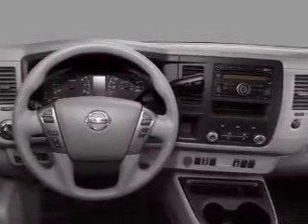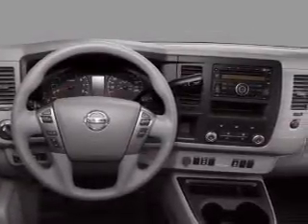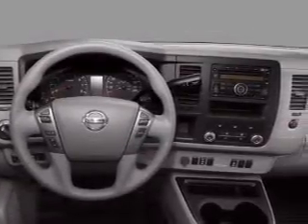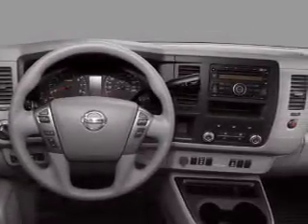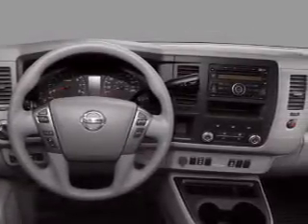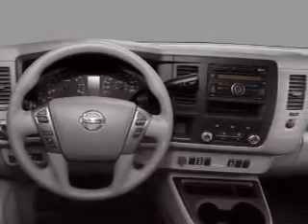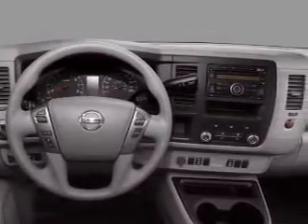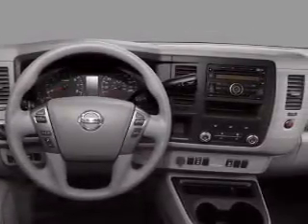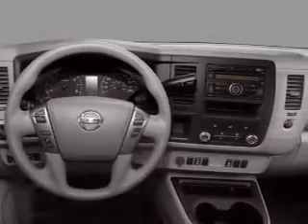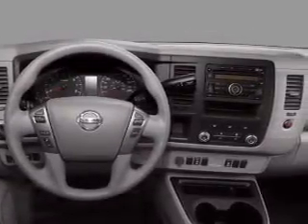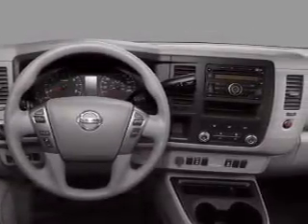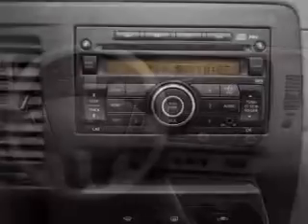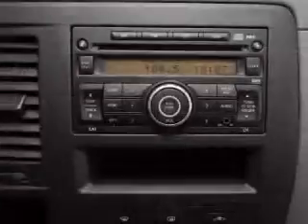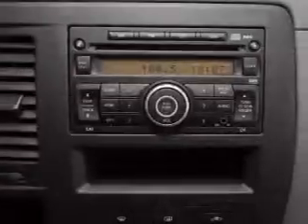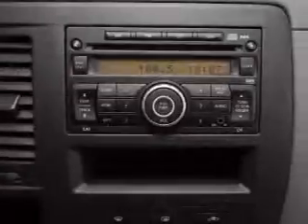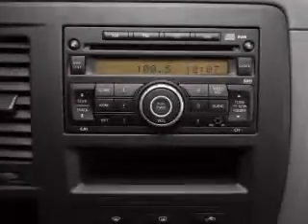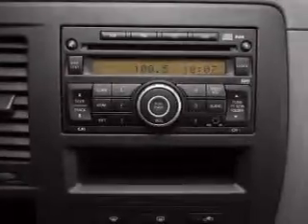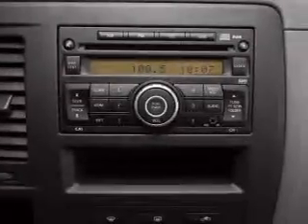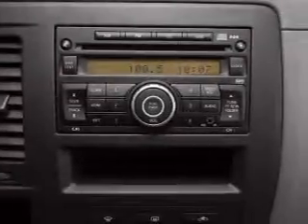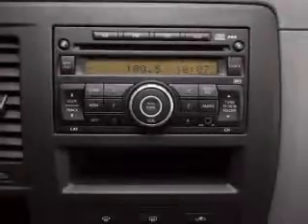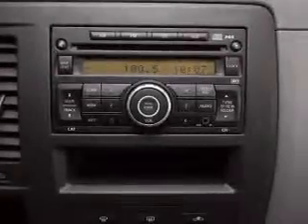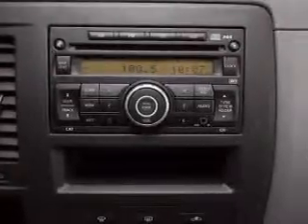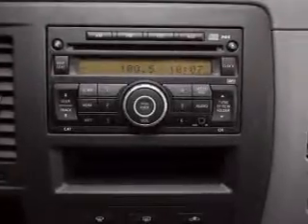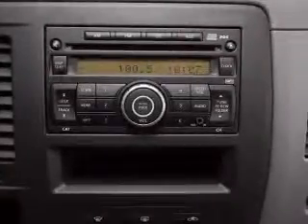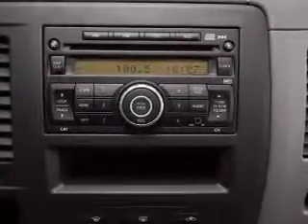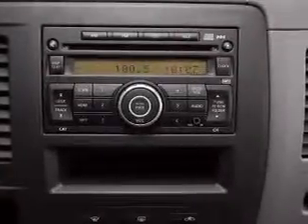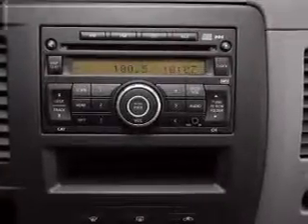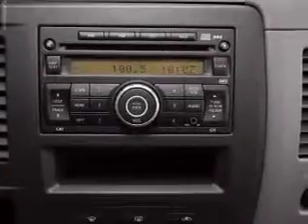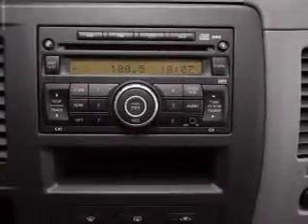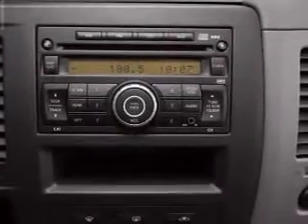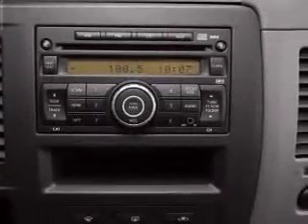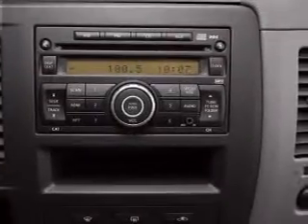Daytime running lights, low tire pressure warning, and independent suspension. Call today to schedule a test drive.